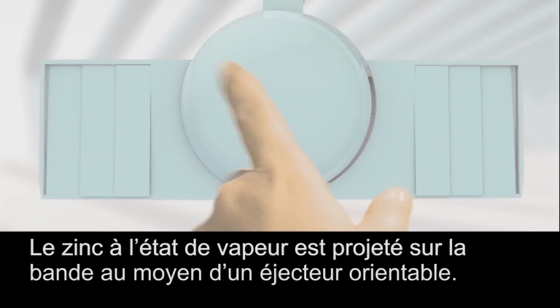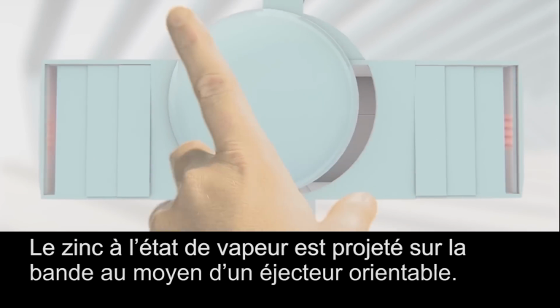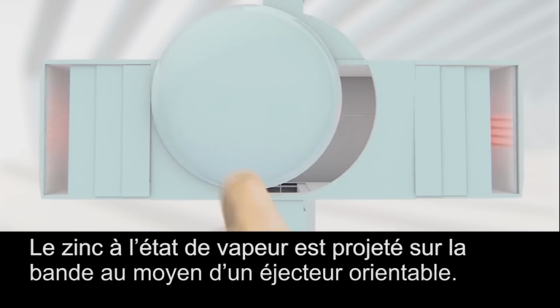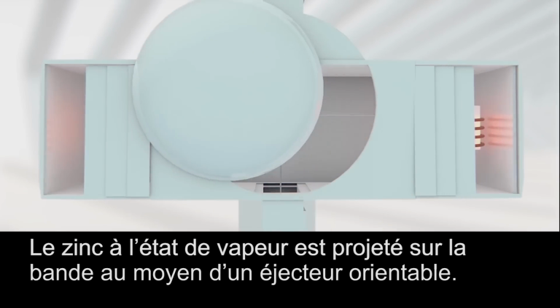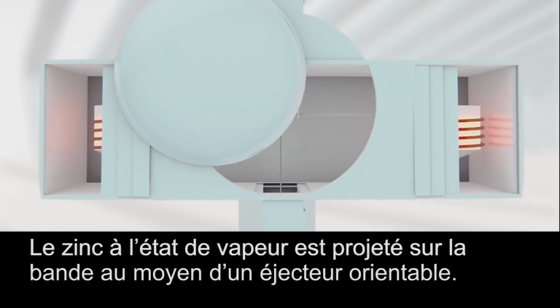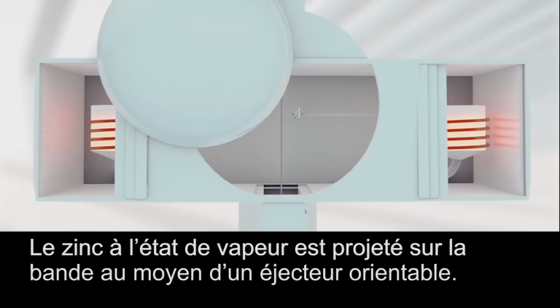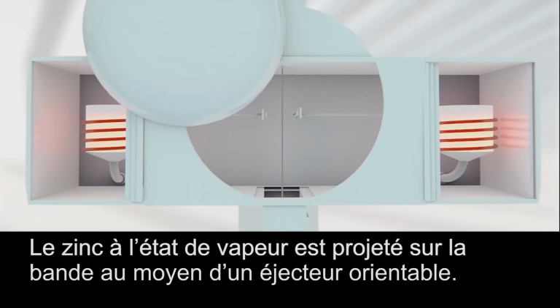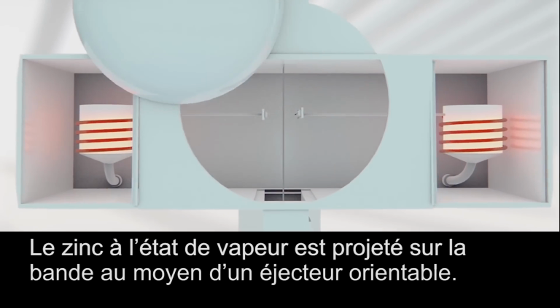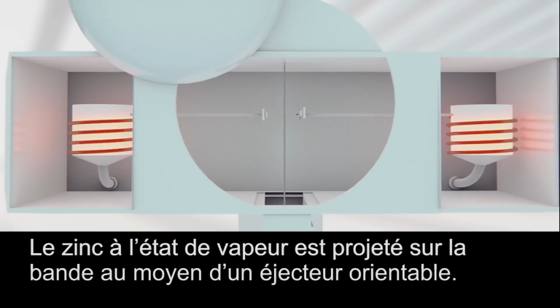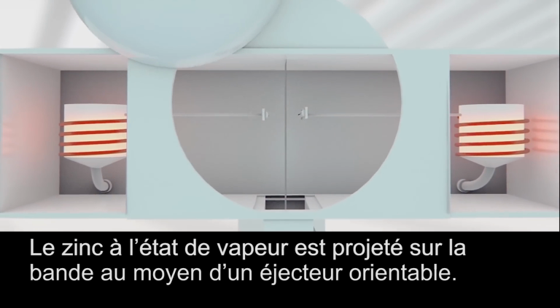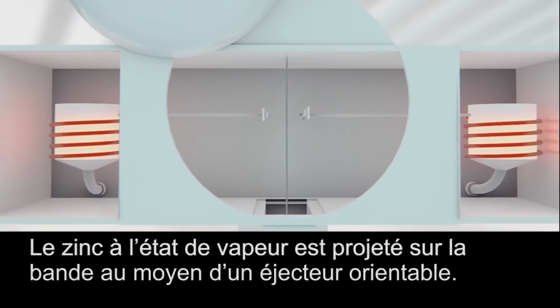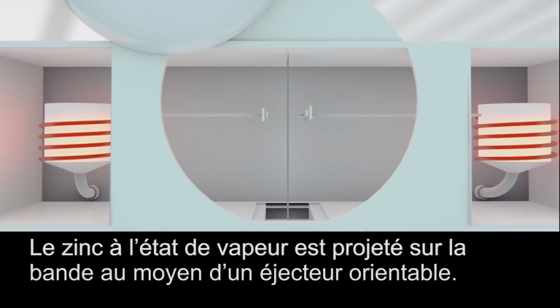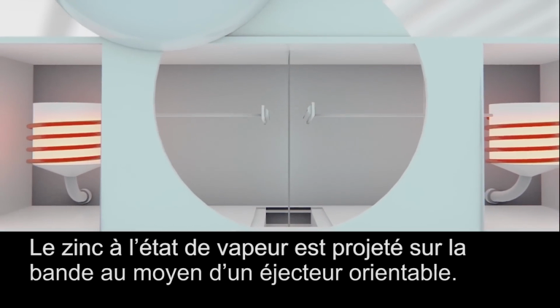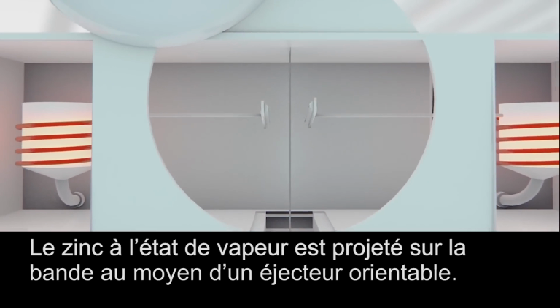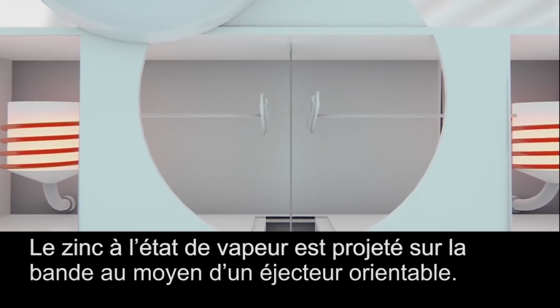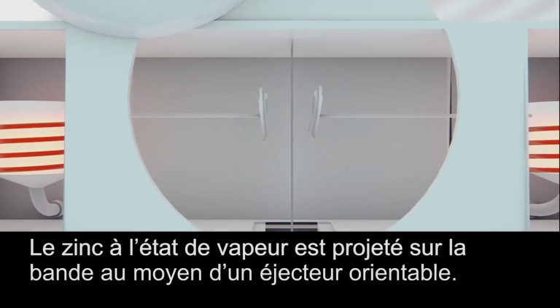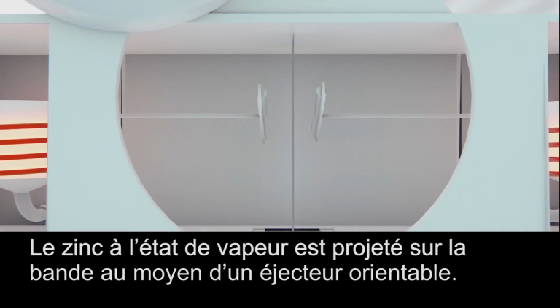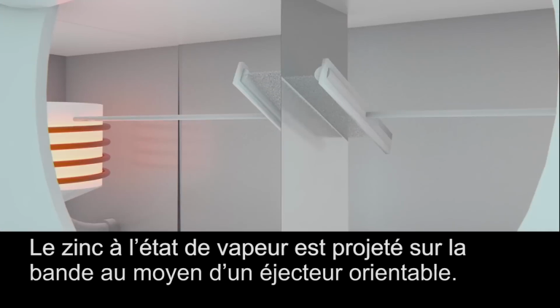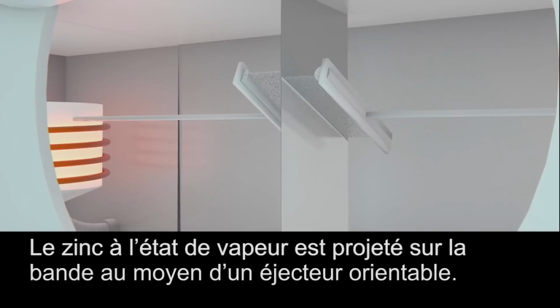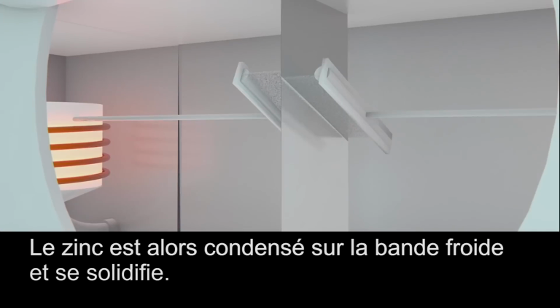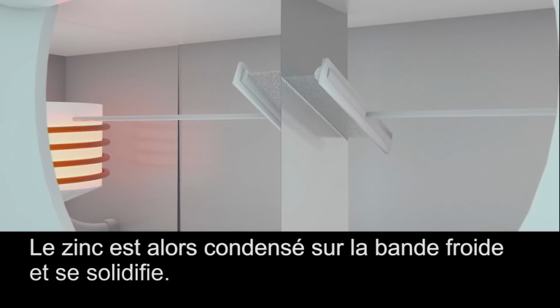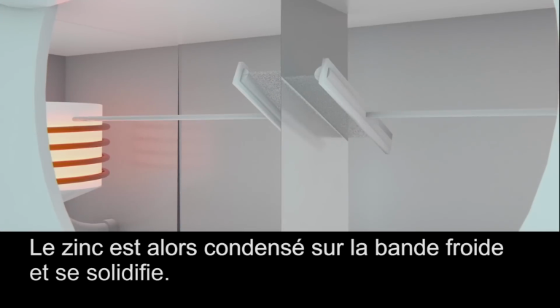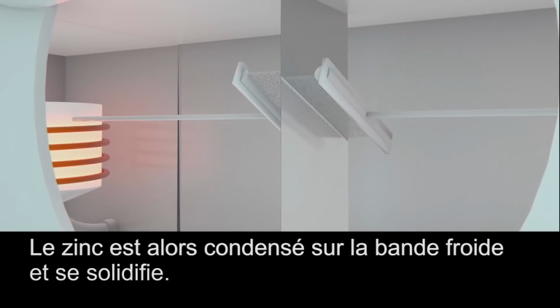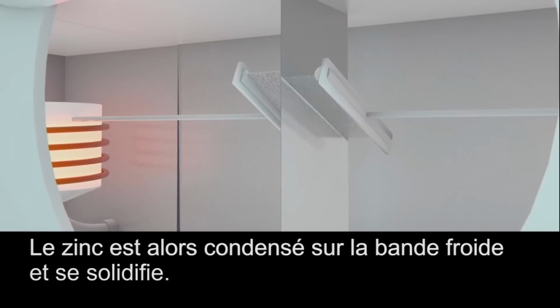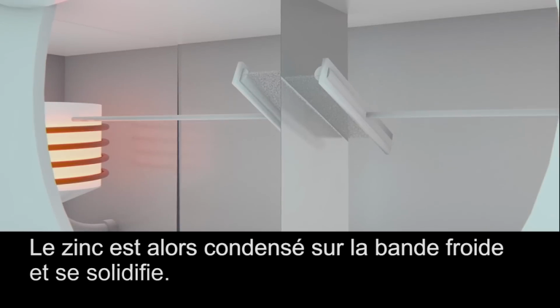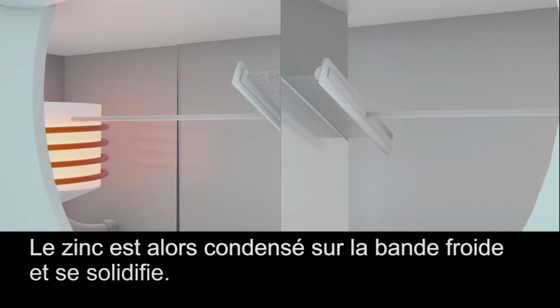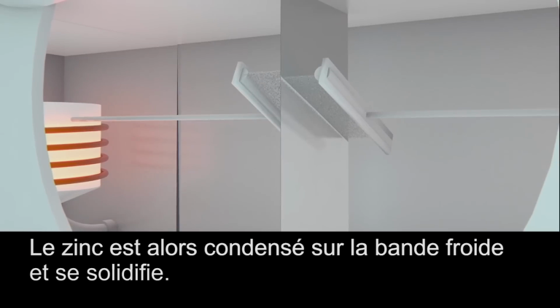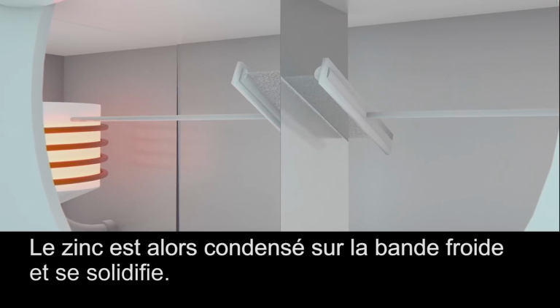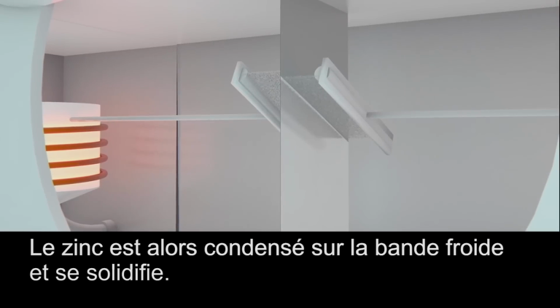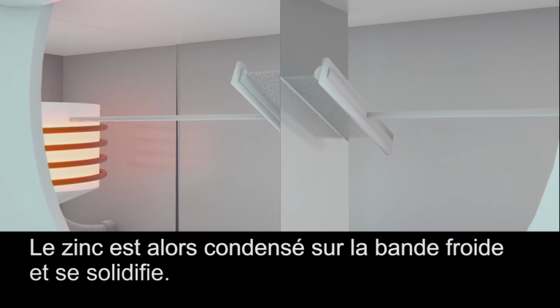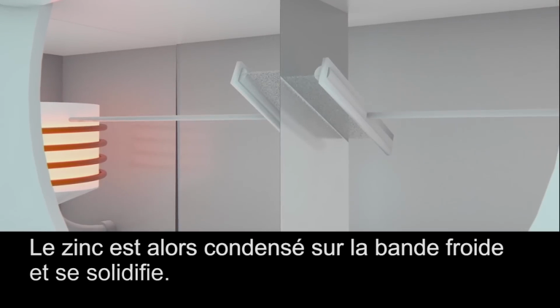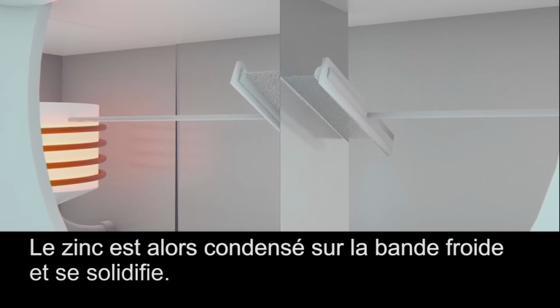The zinc is vaporized onto the strip by a movable blower. The zinc then condenses on the cold strip and solidifies.